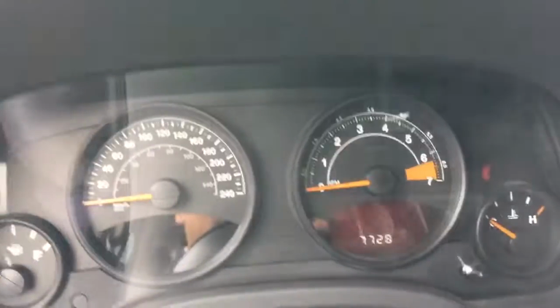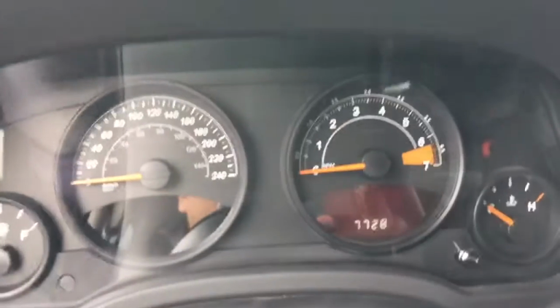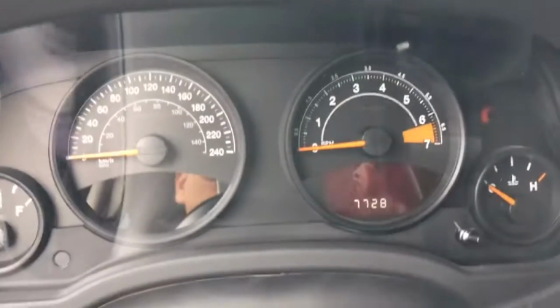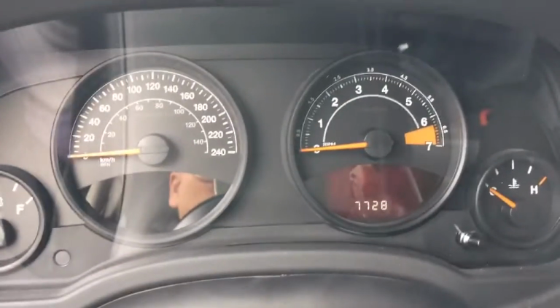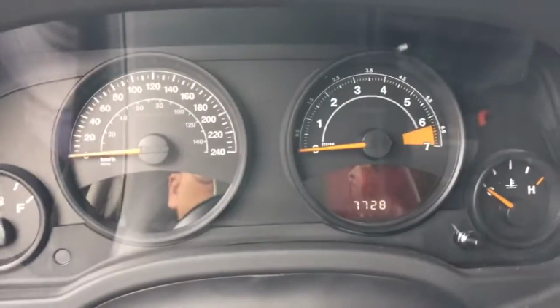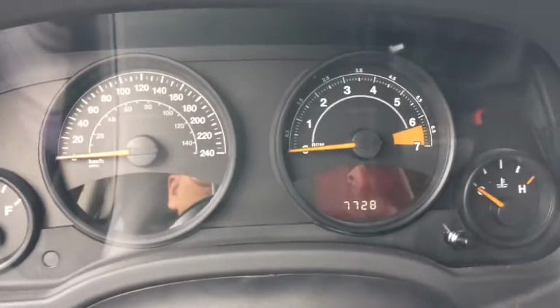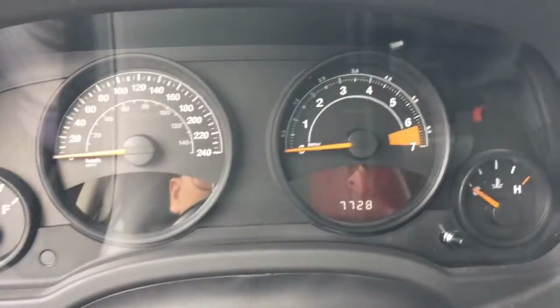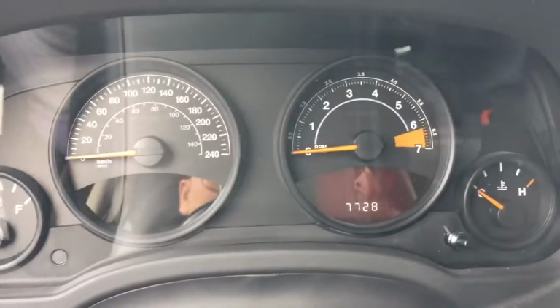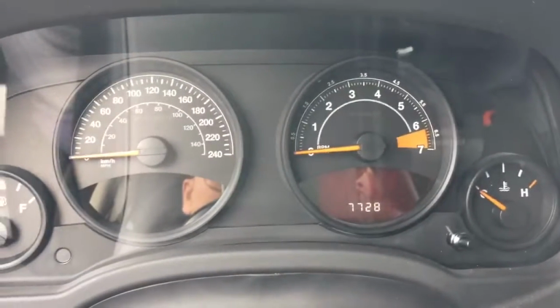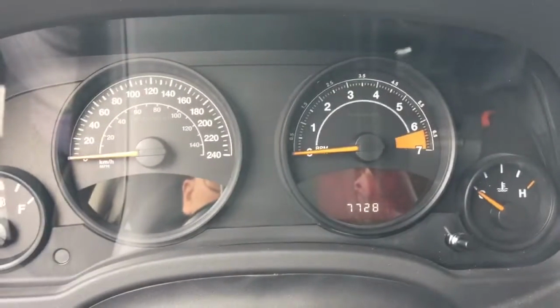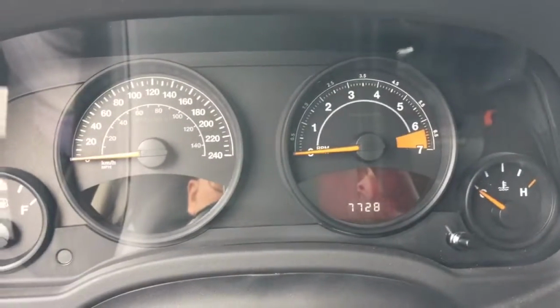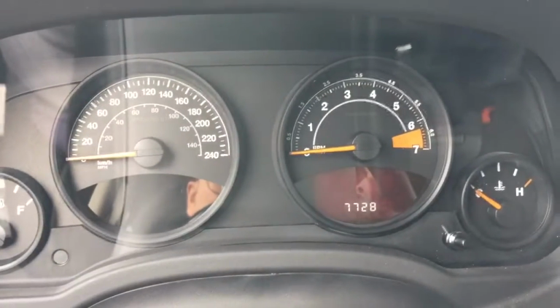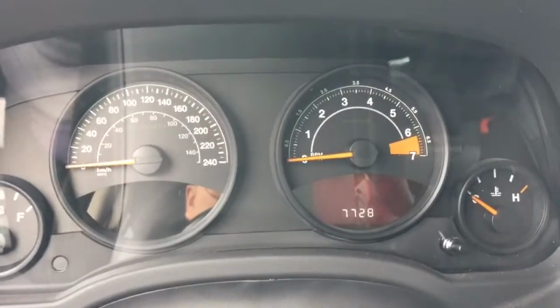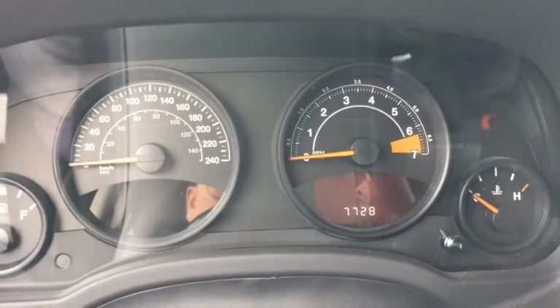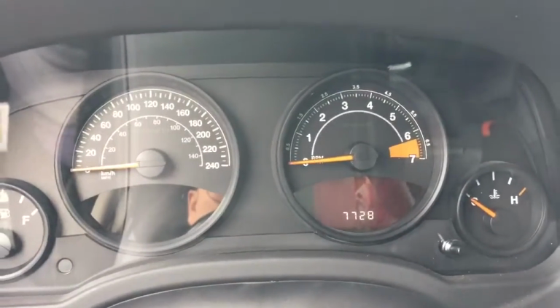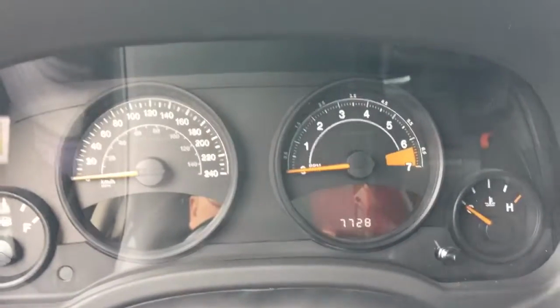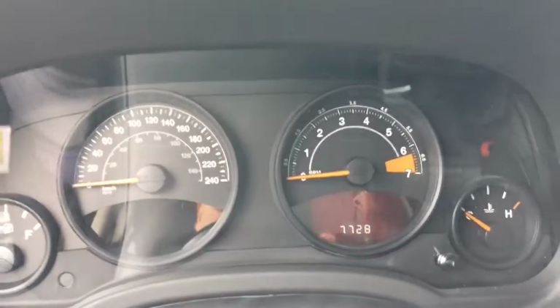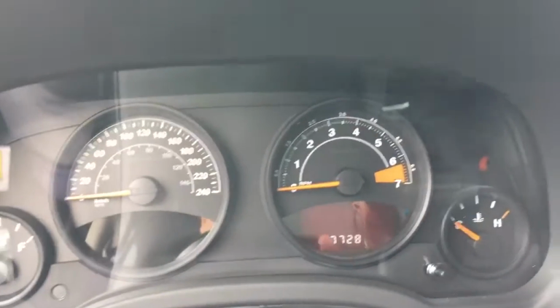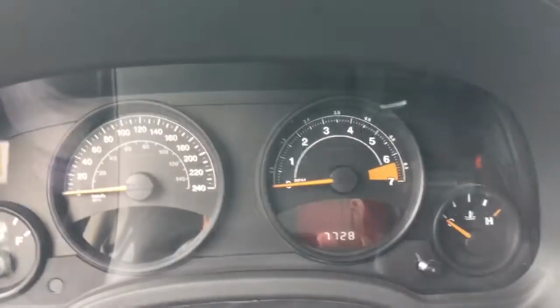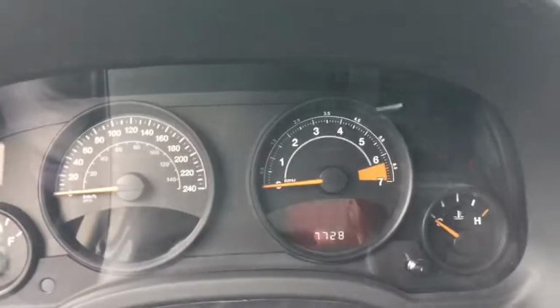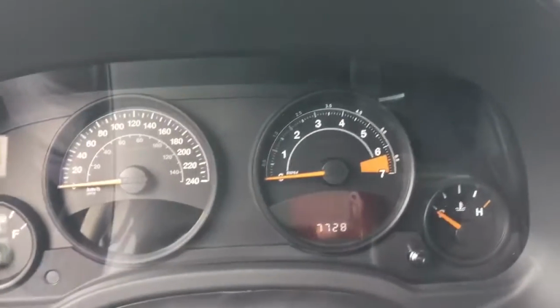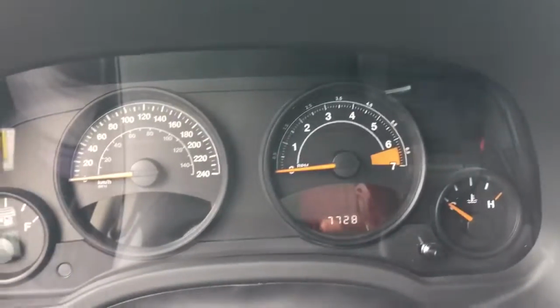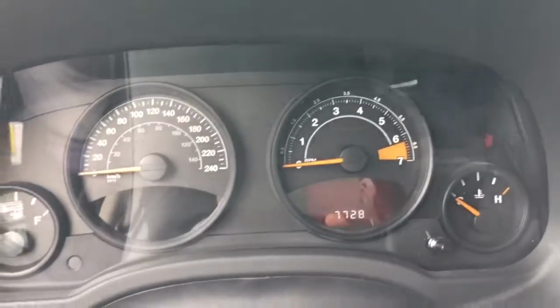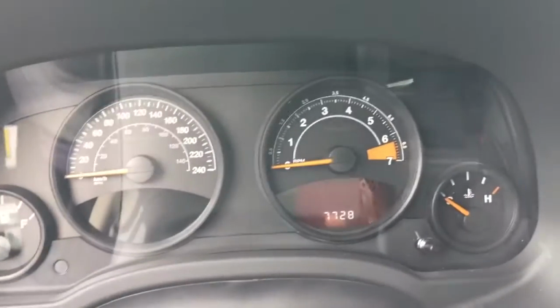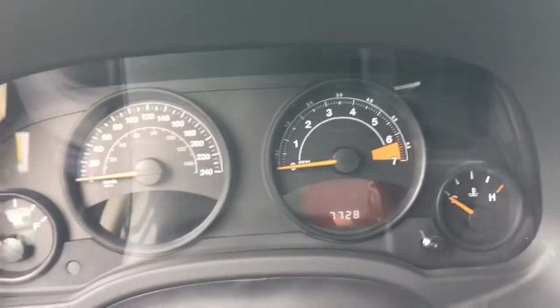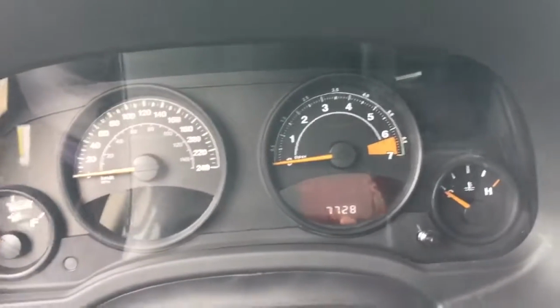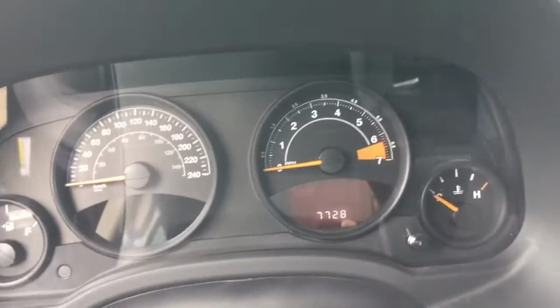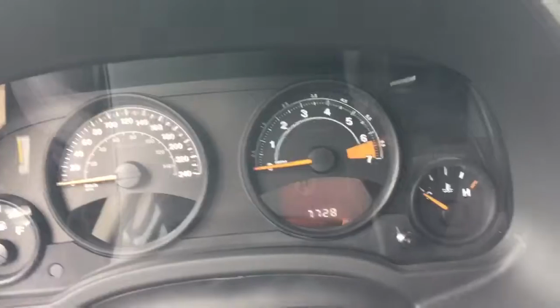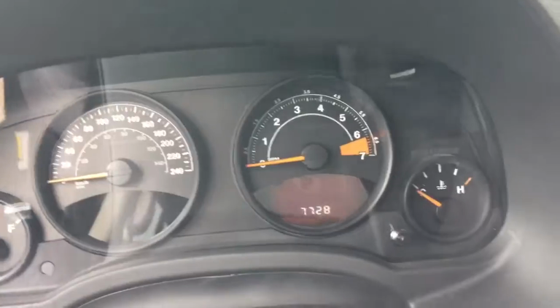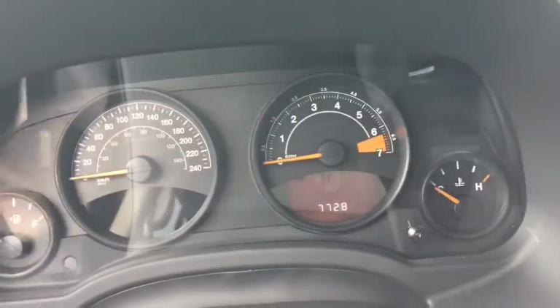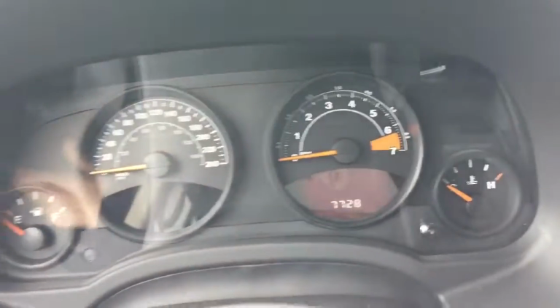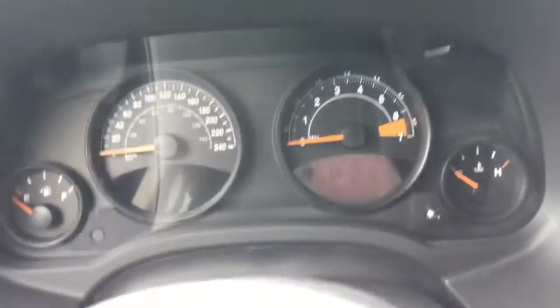This unit only has 7,728 kilometers — extremely low mileage.